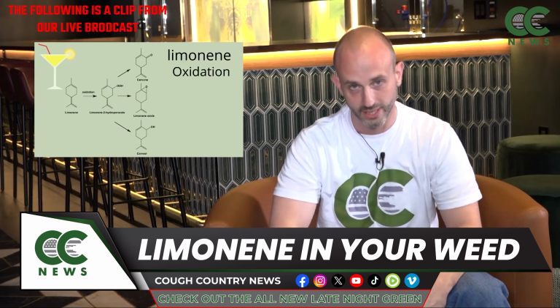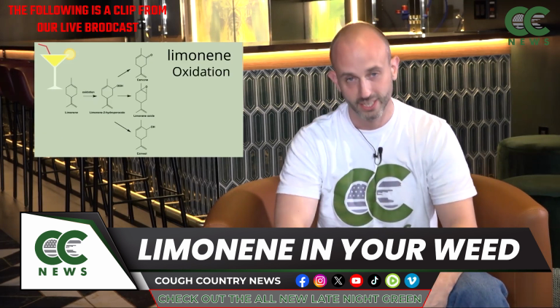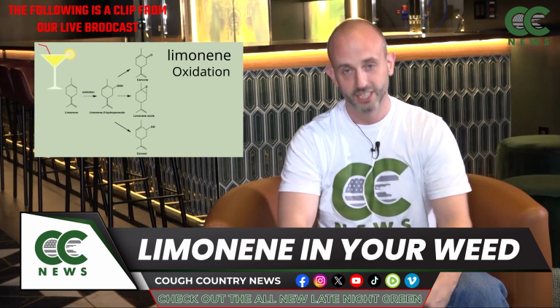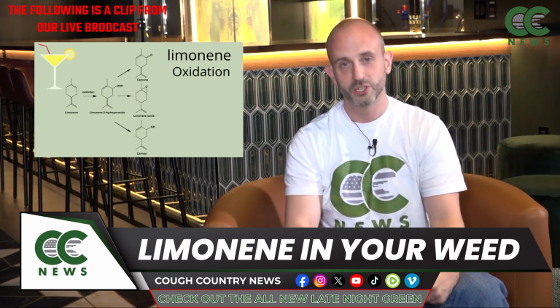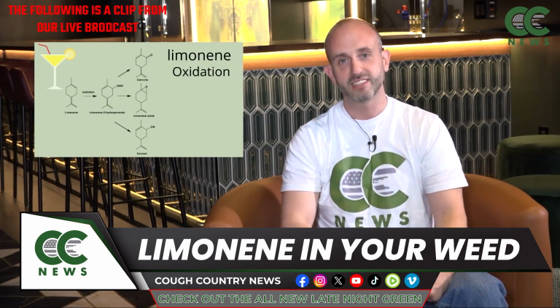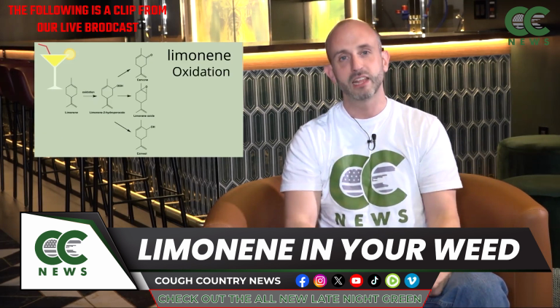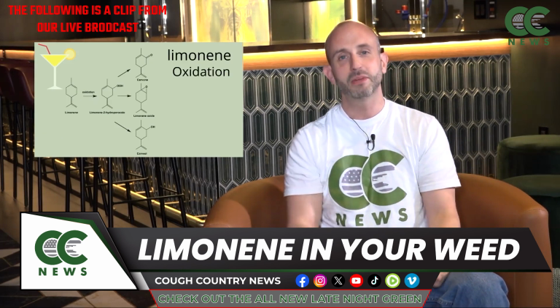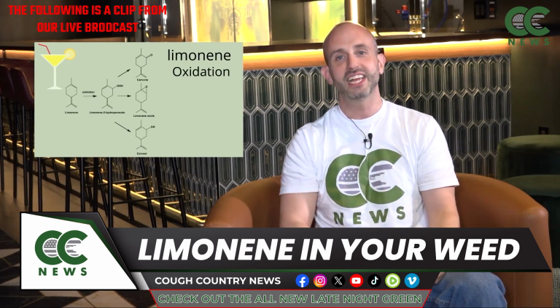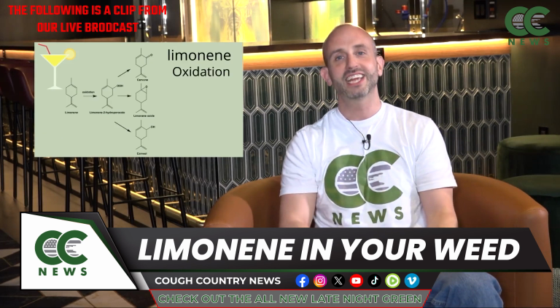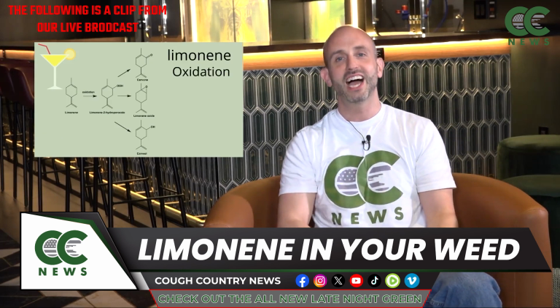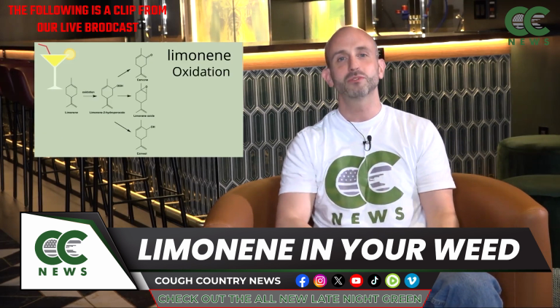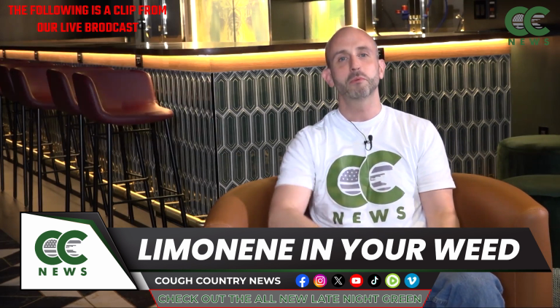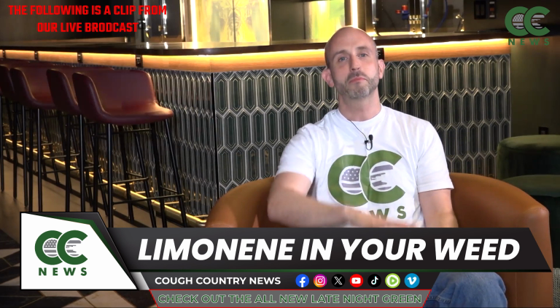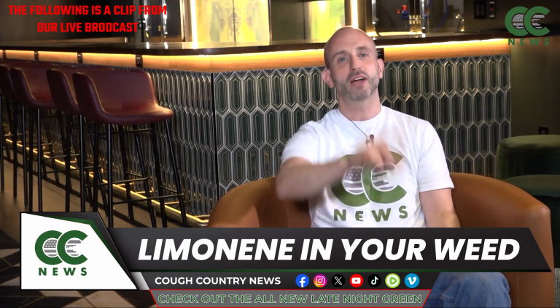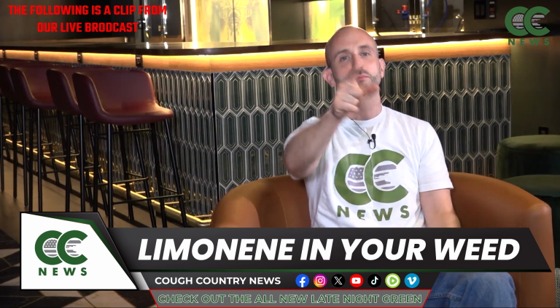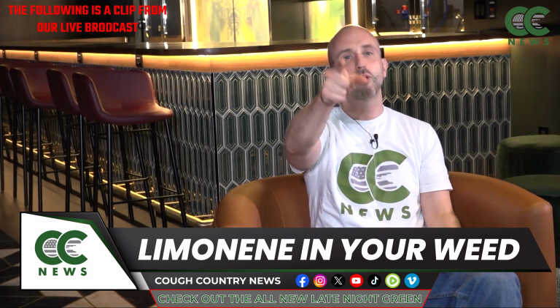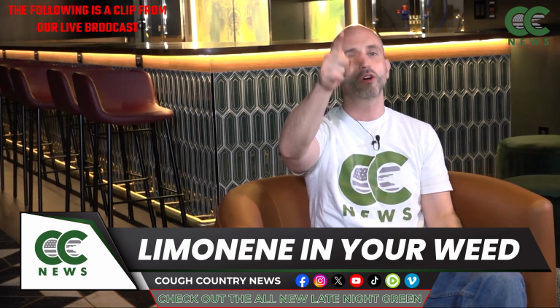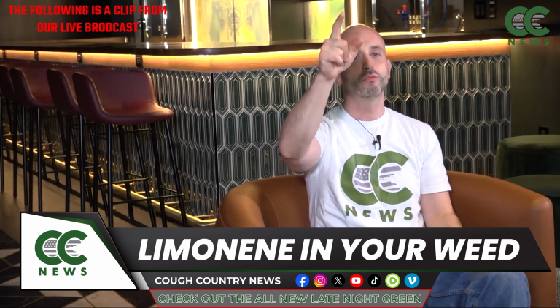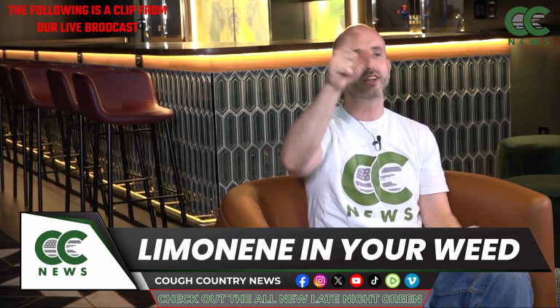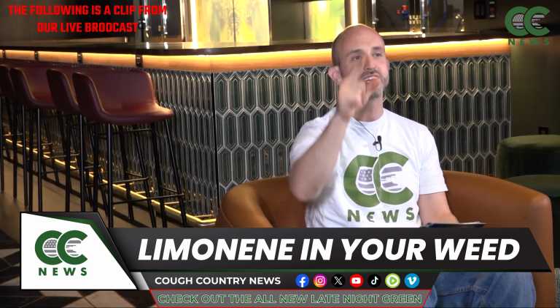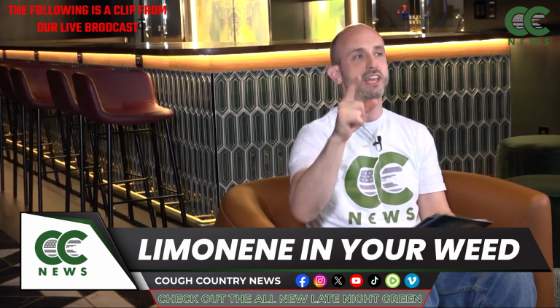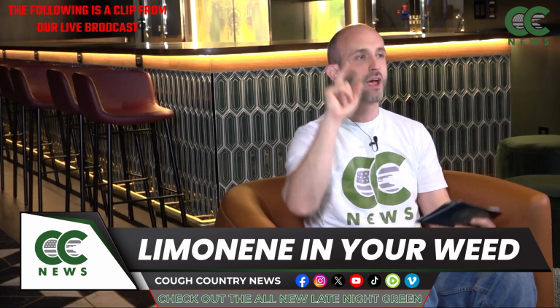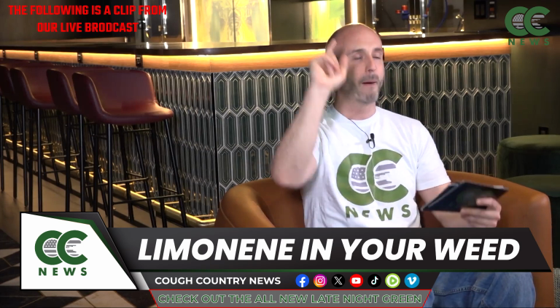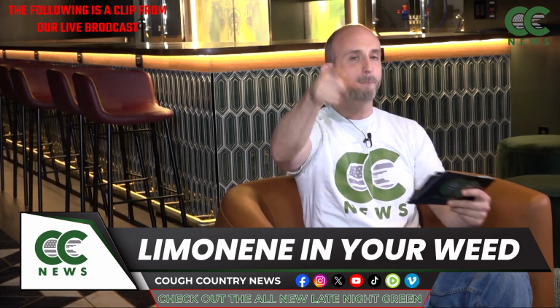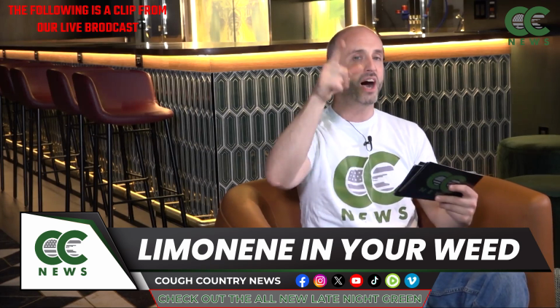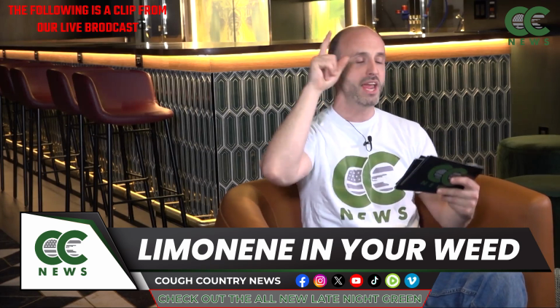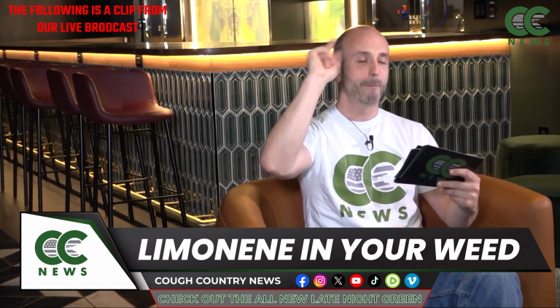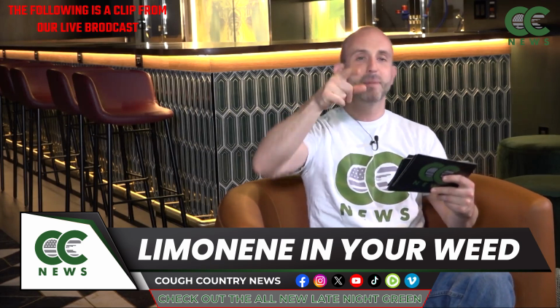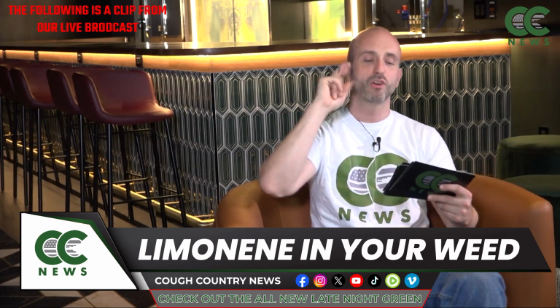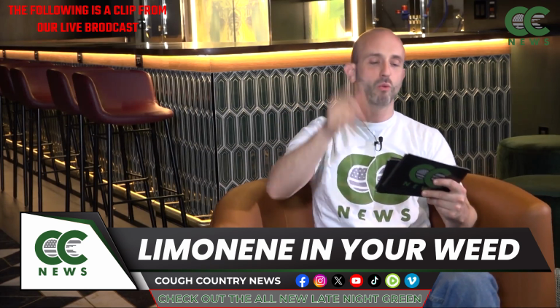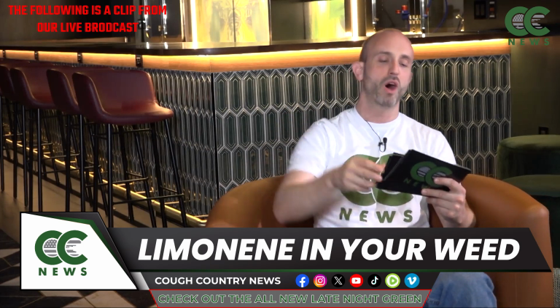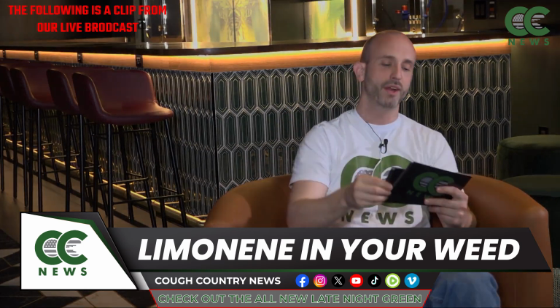So that's limonene, guys. We'll be back with more of what's in my marijuana.